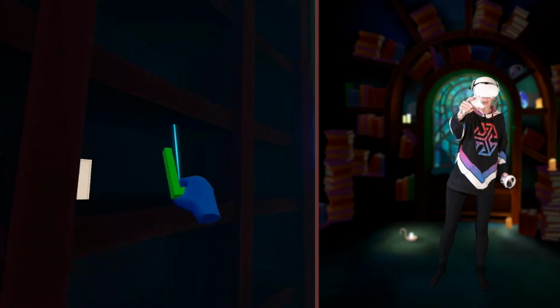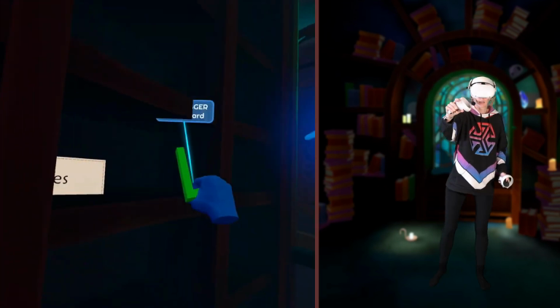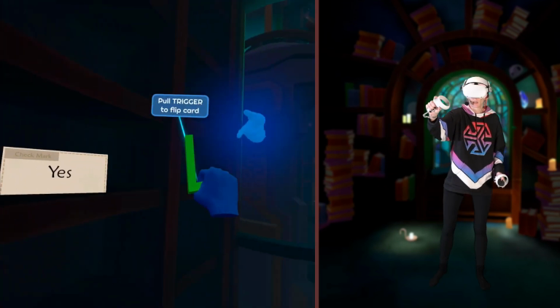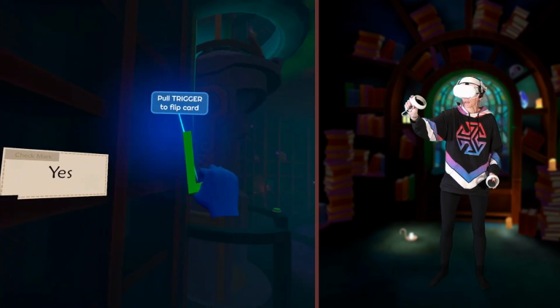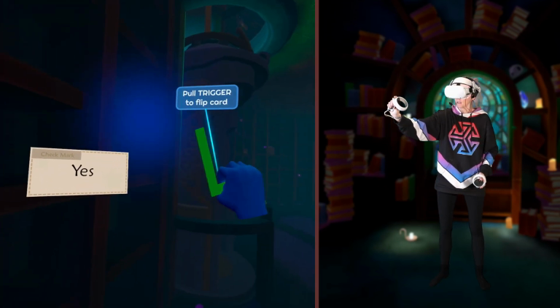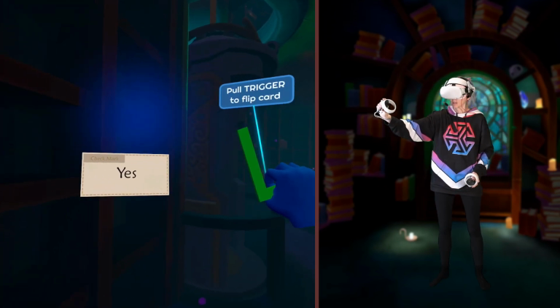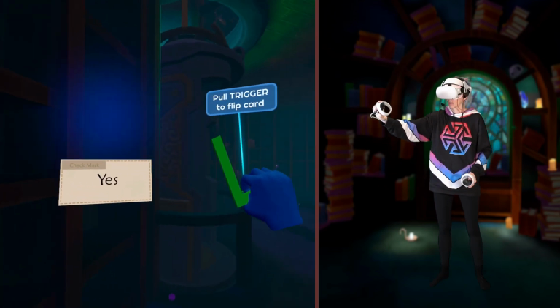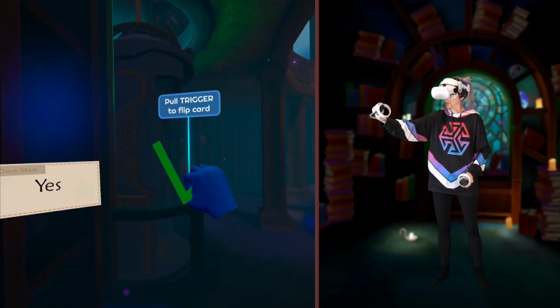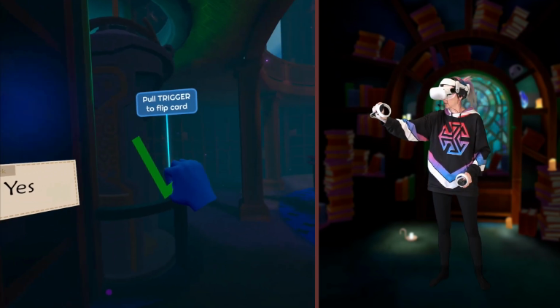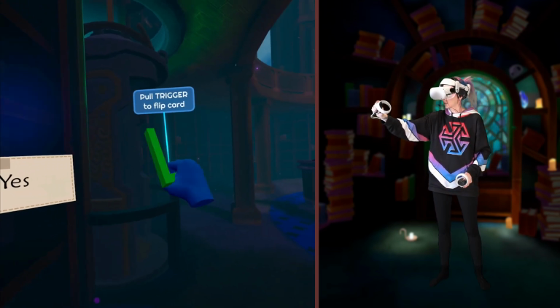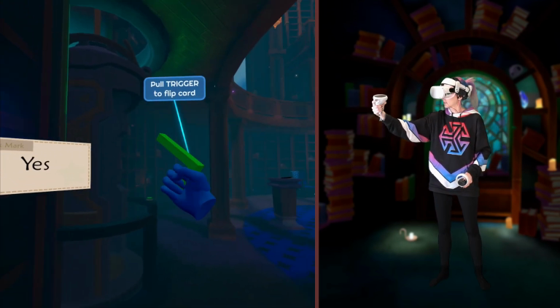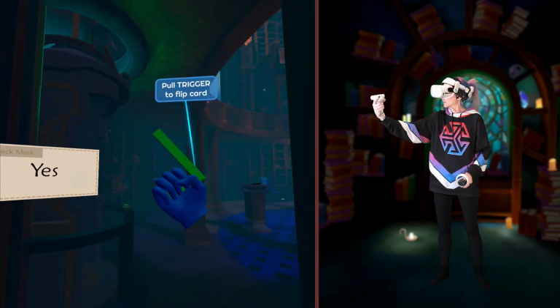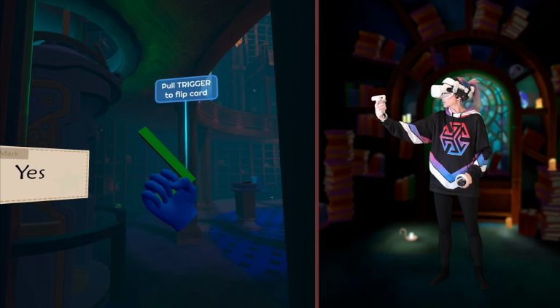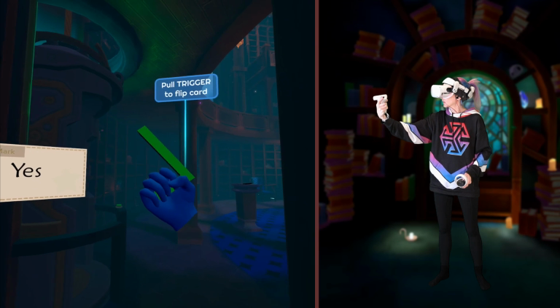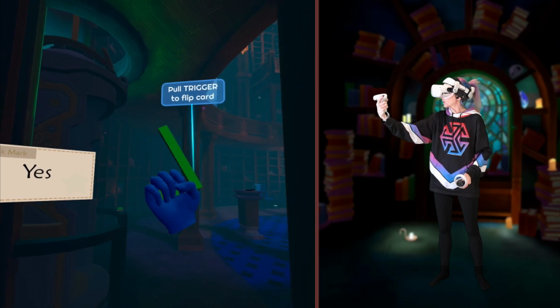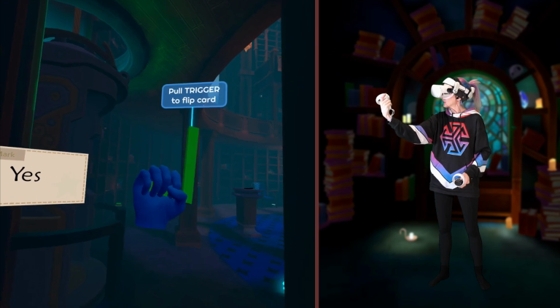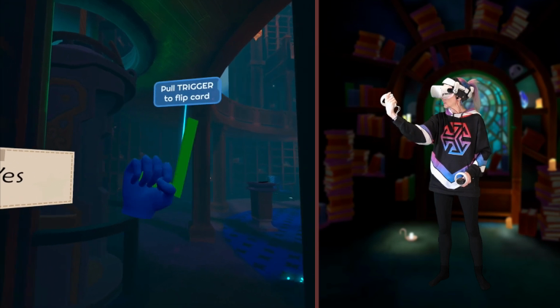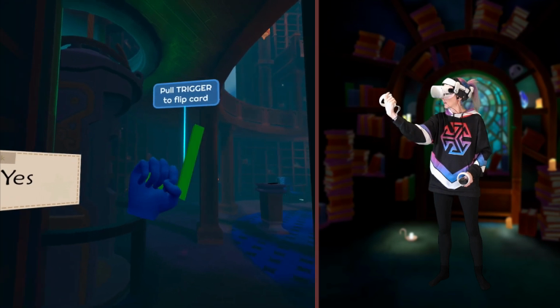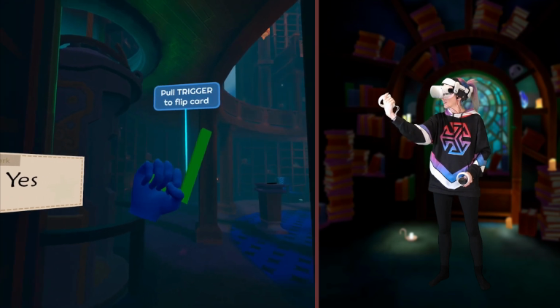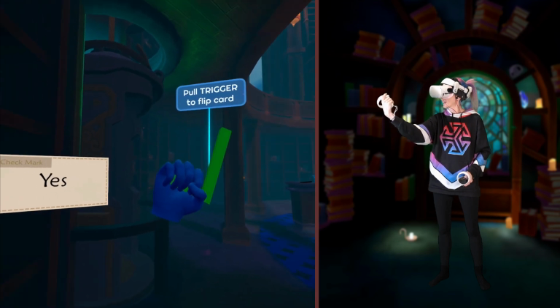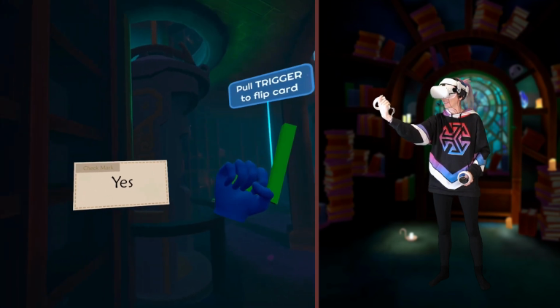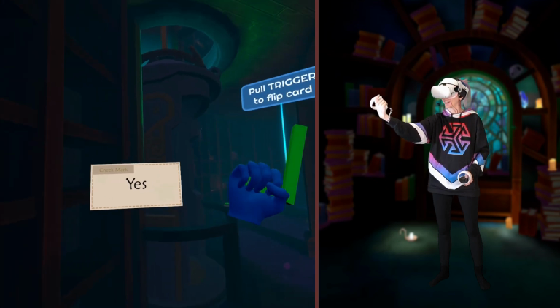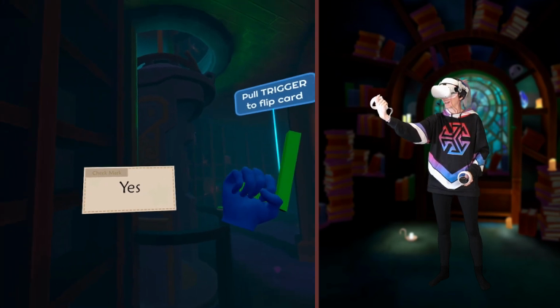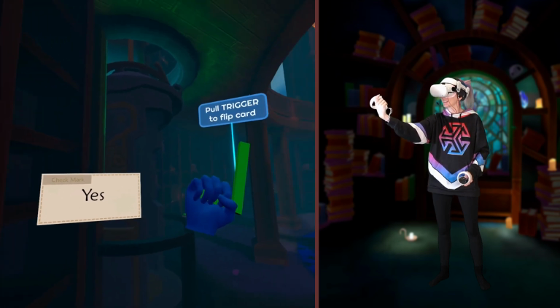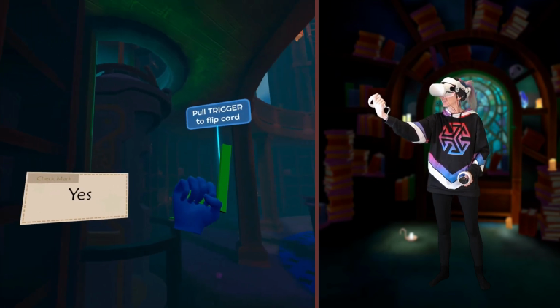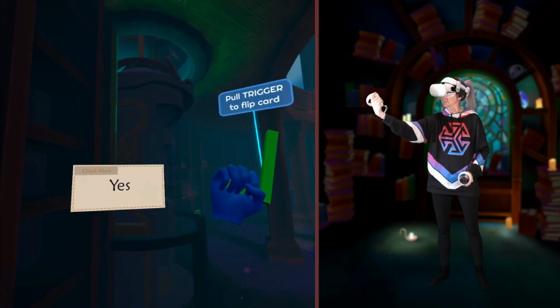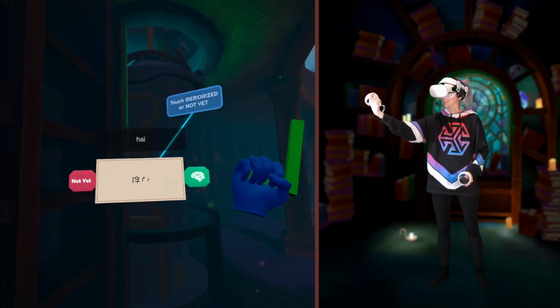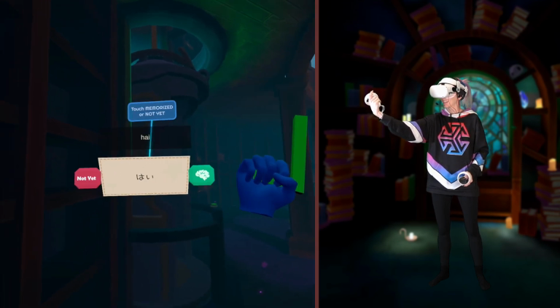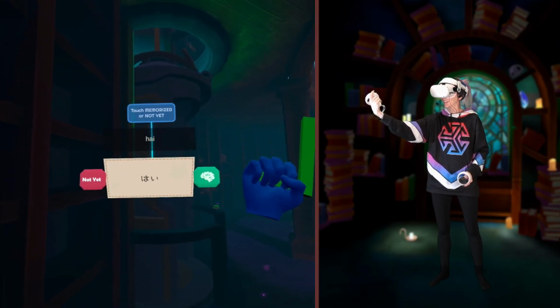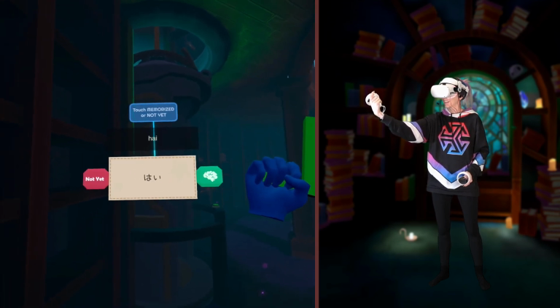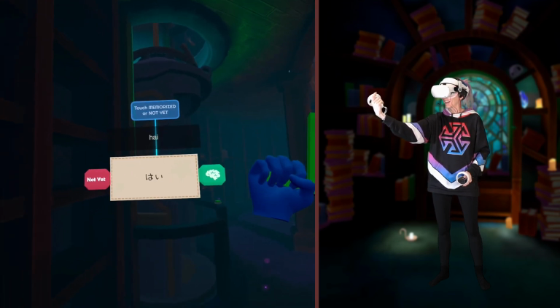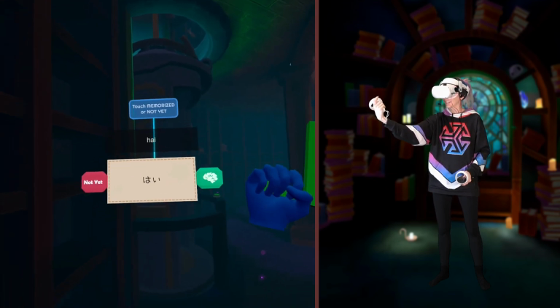The letter? Oh, it's a check mark. Hai! Yes.